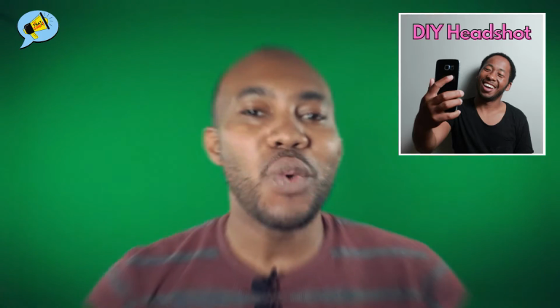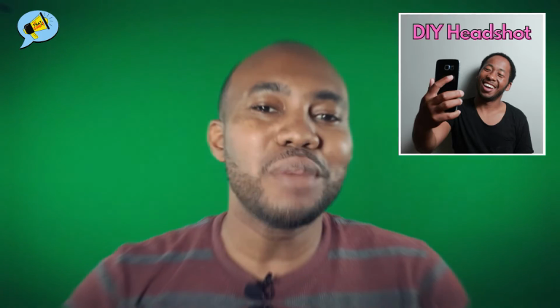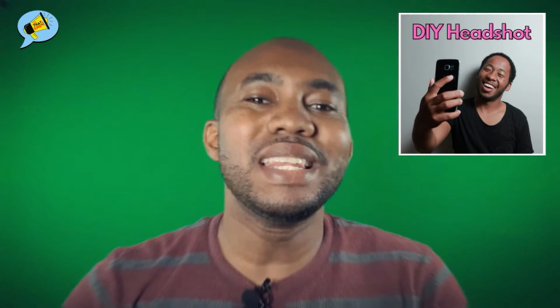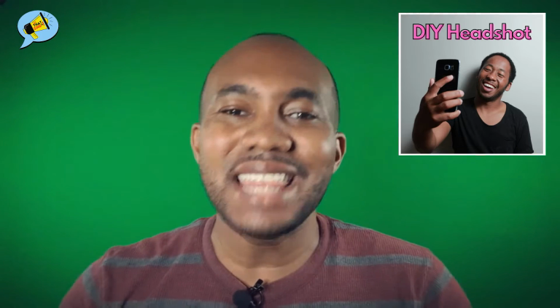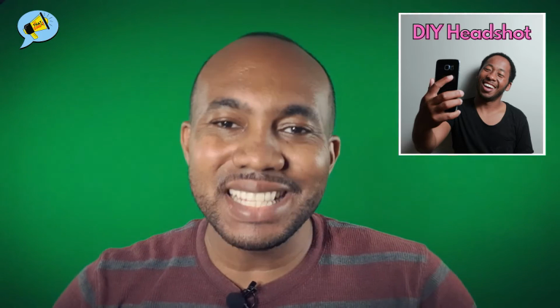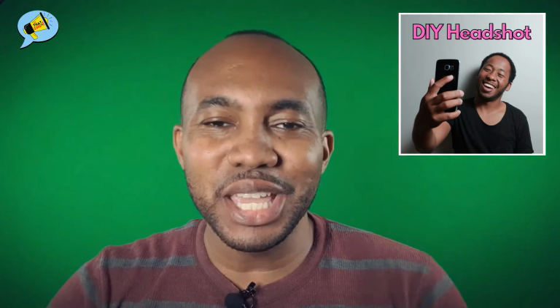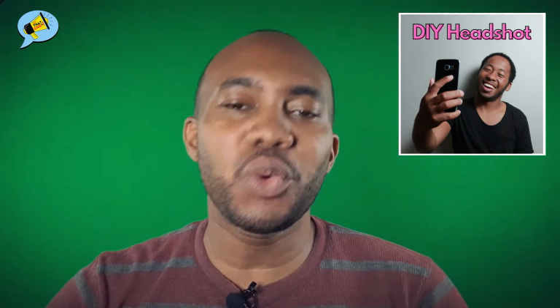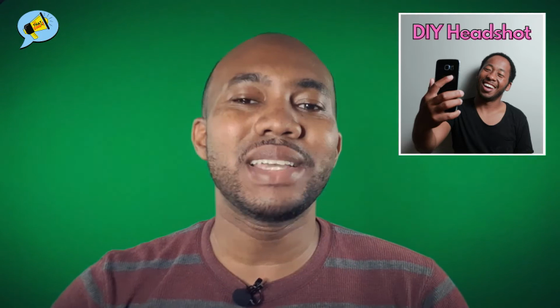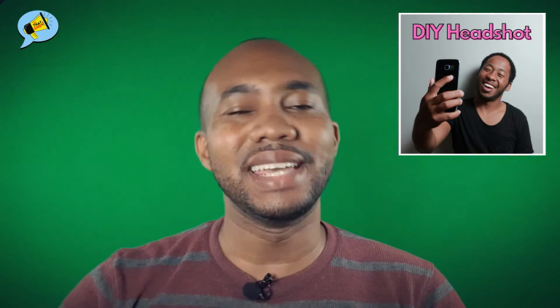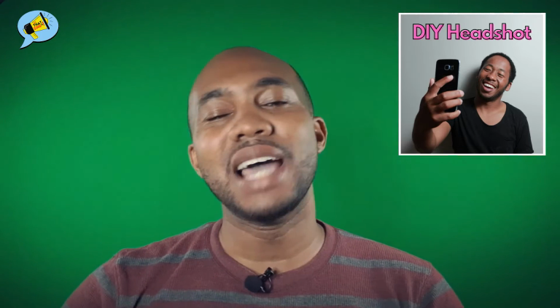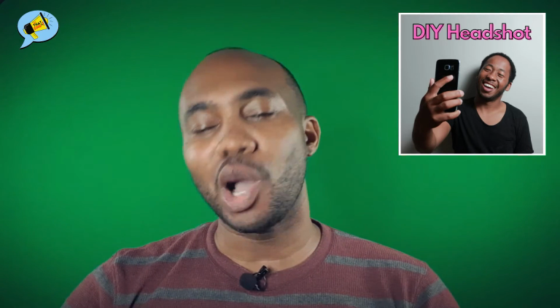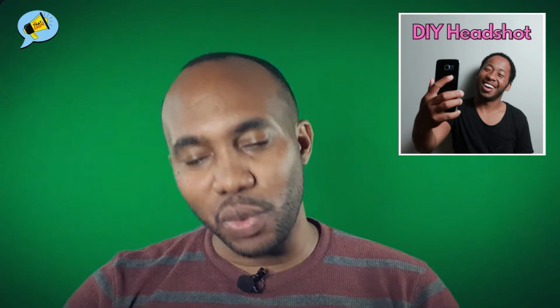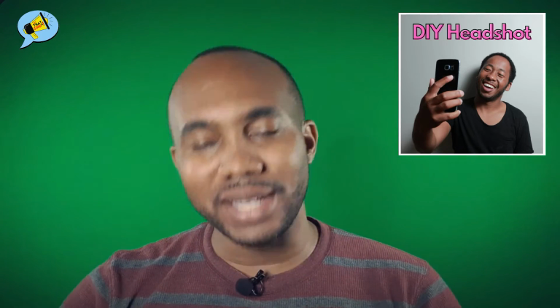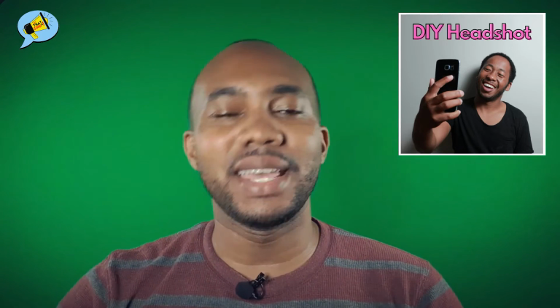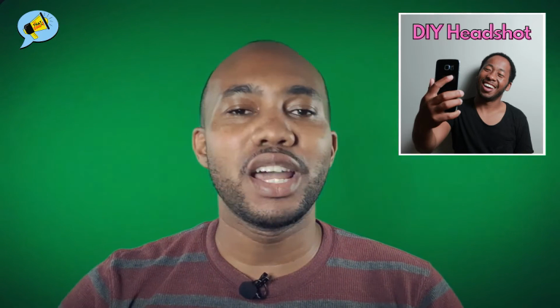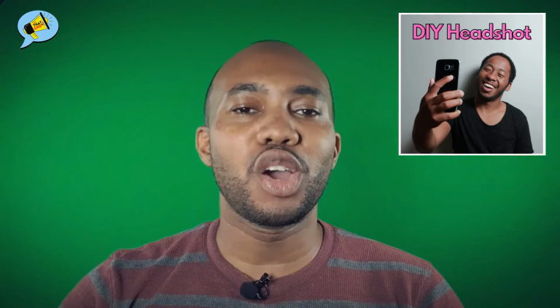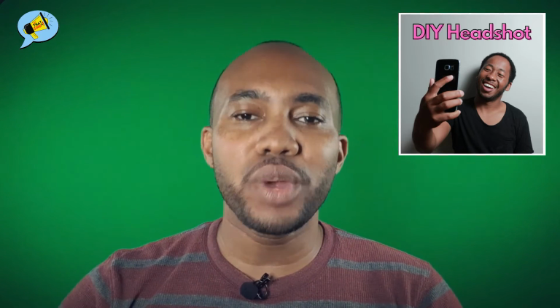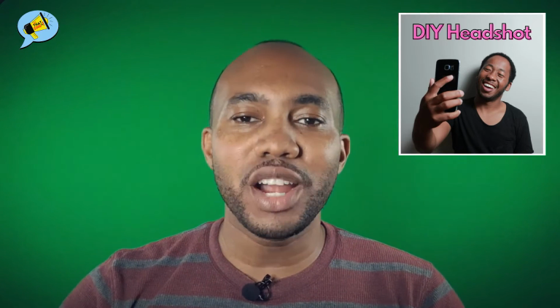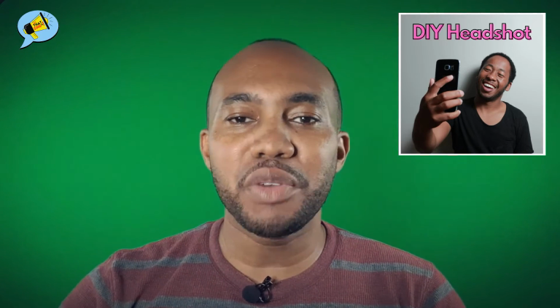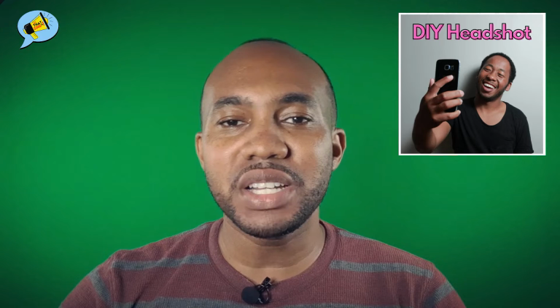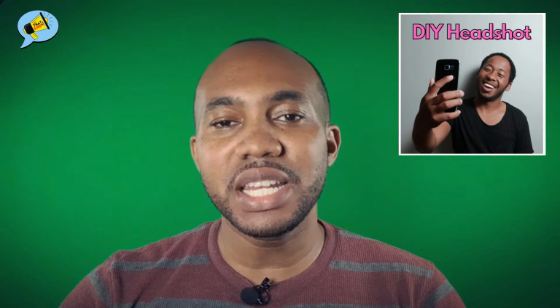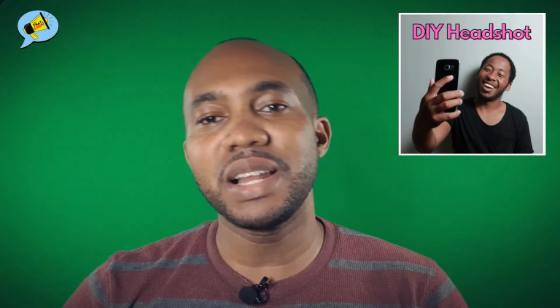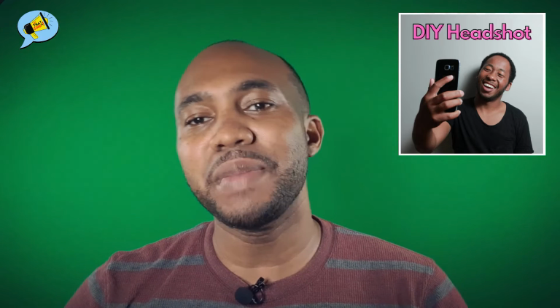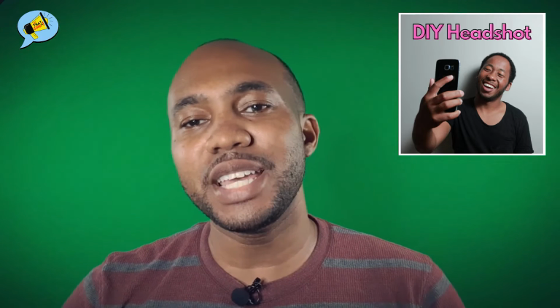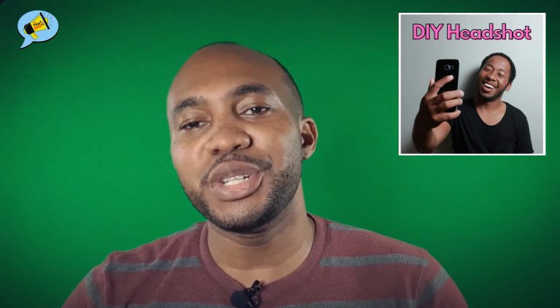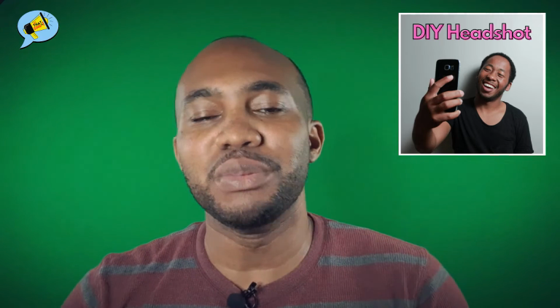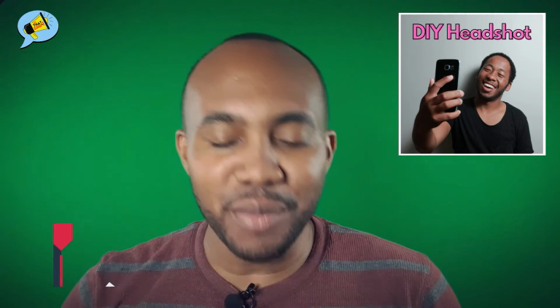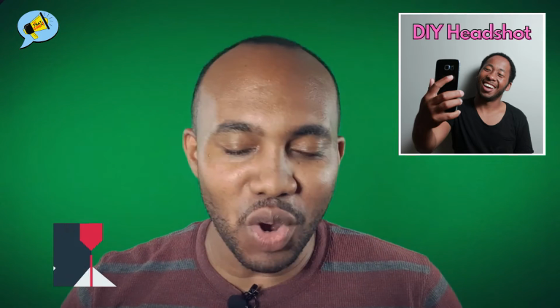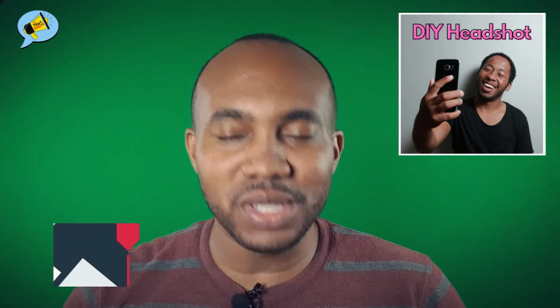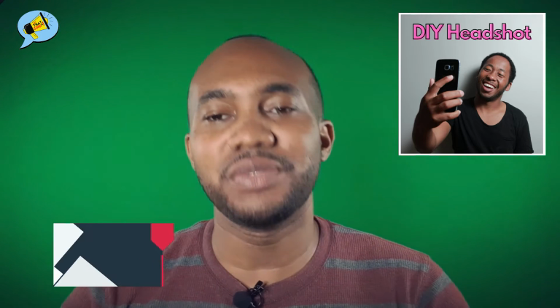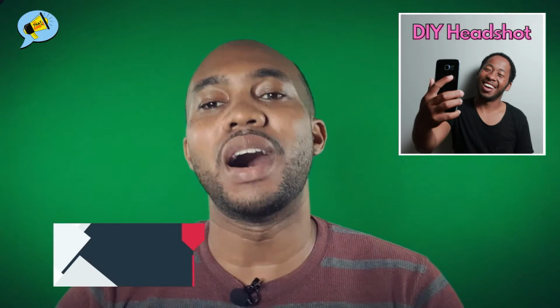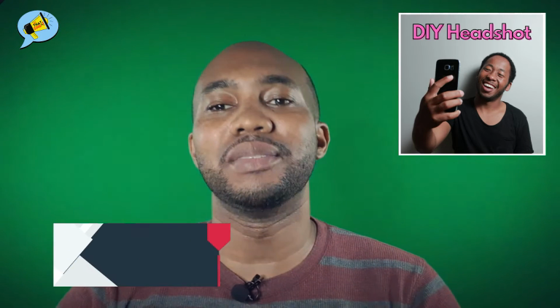Welcome to Let That Sink In Quickly, a quick take on a career and professional development issue. I'm your host, Vaughn.